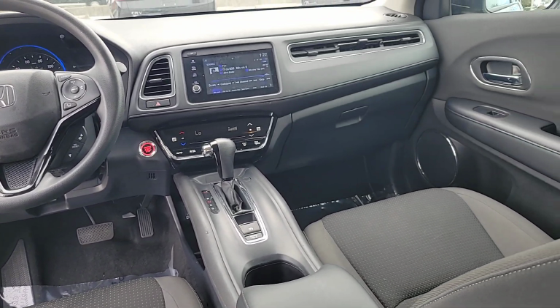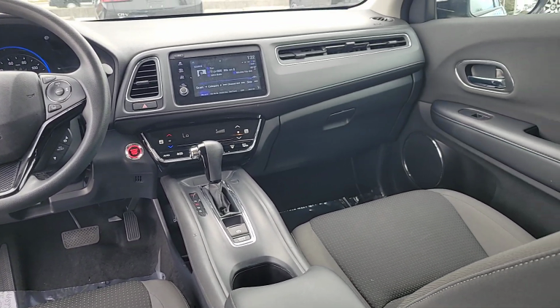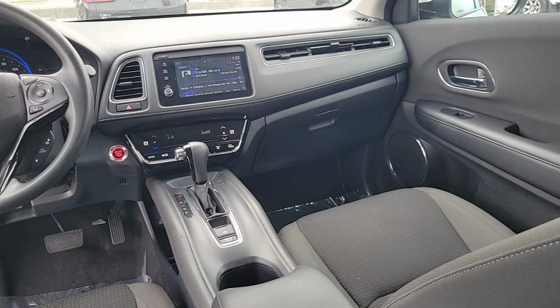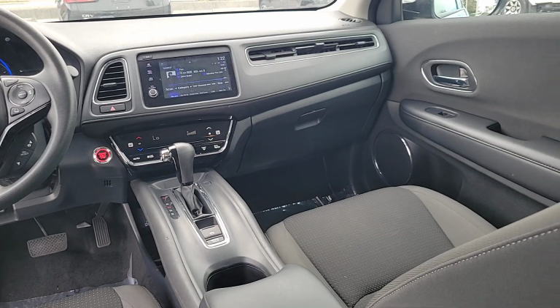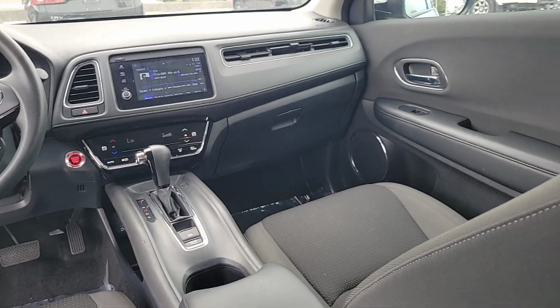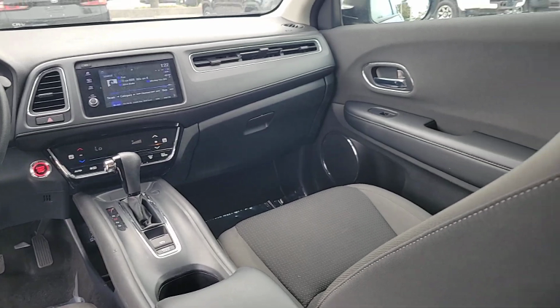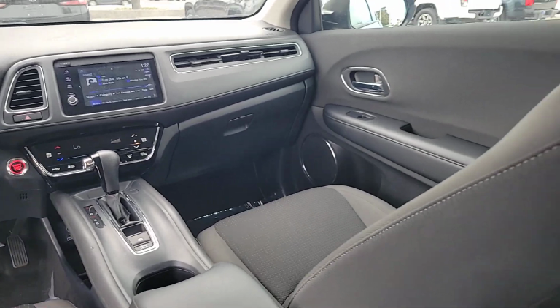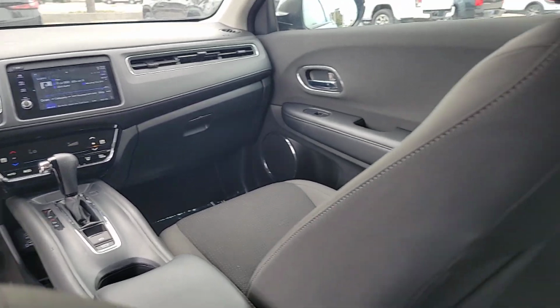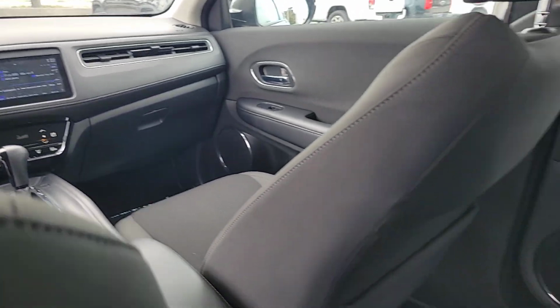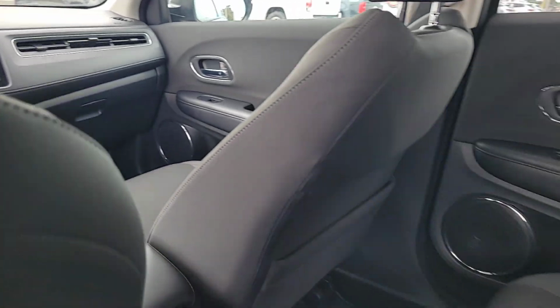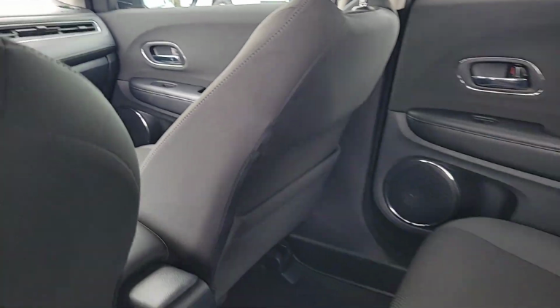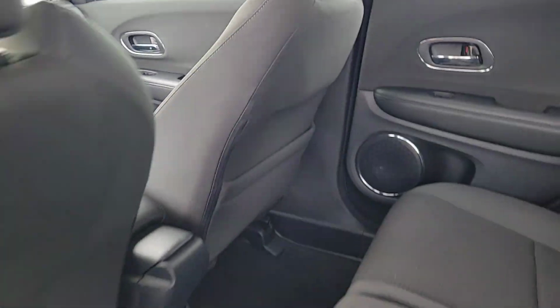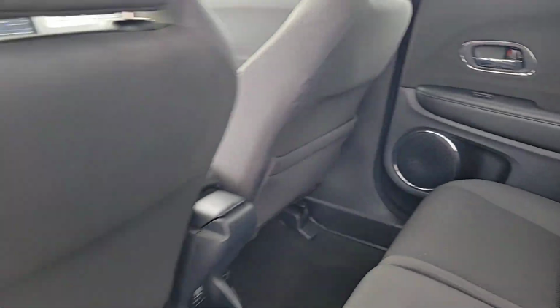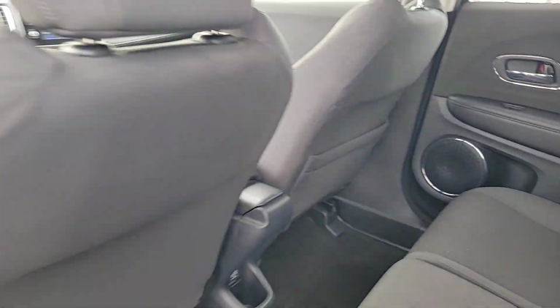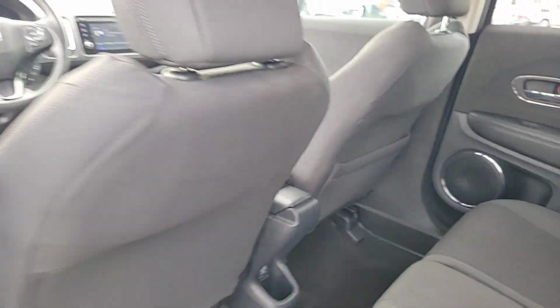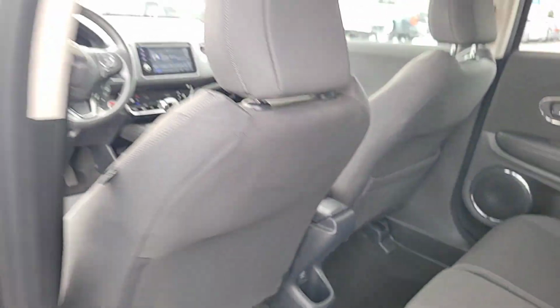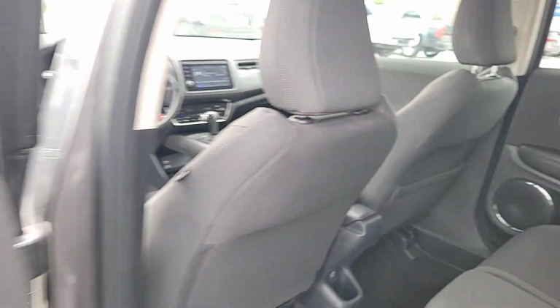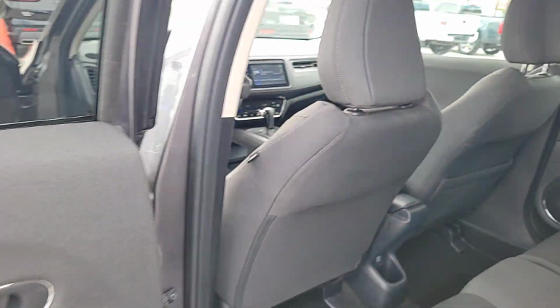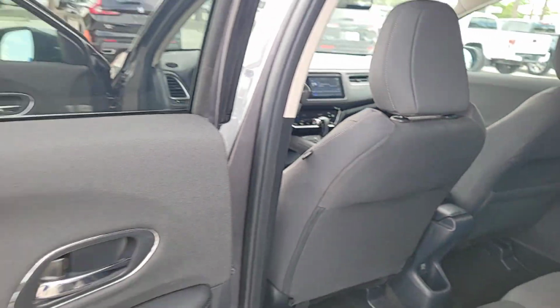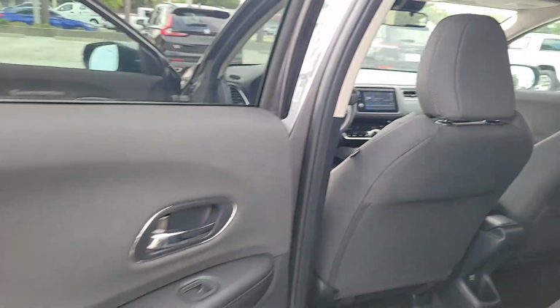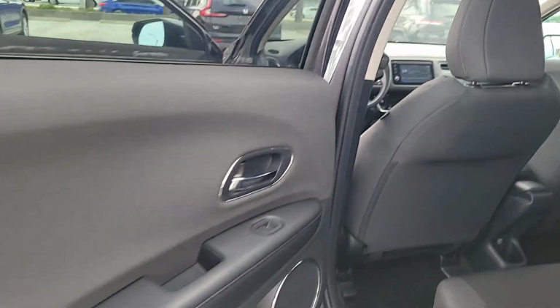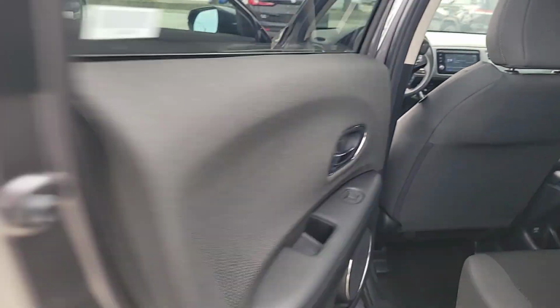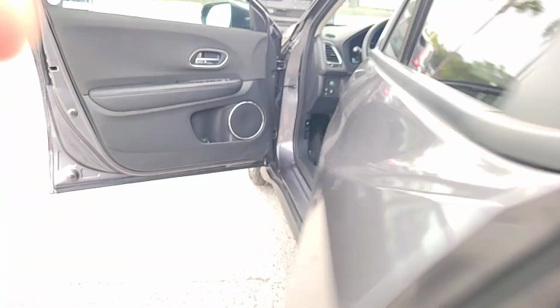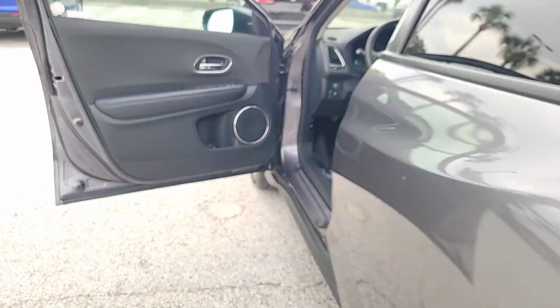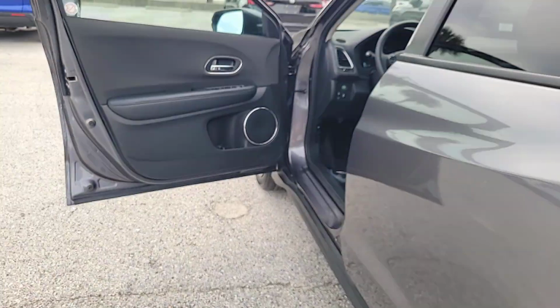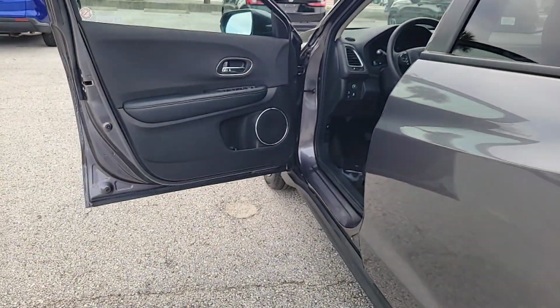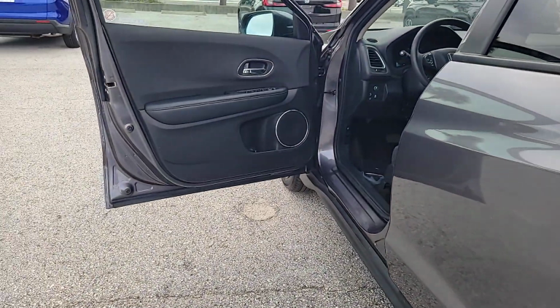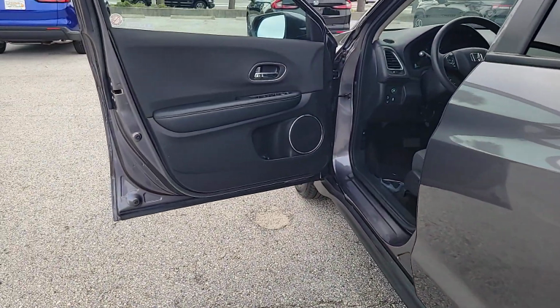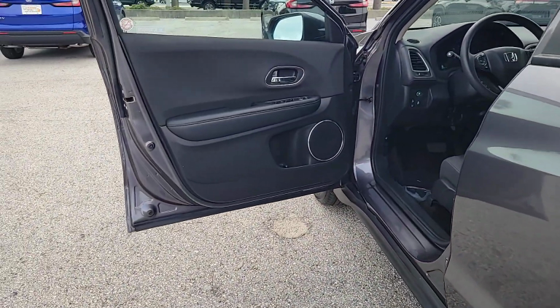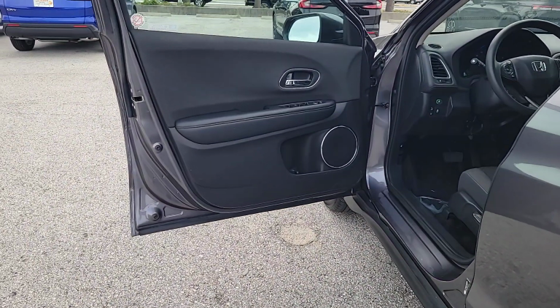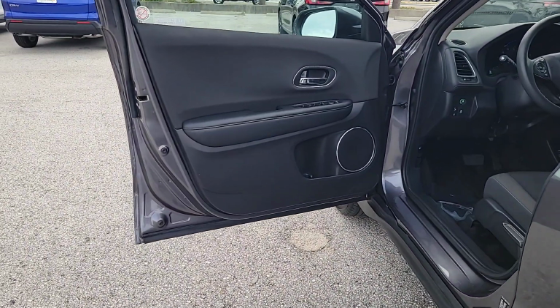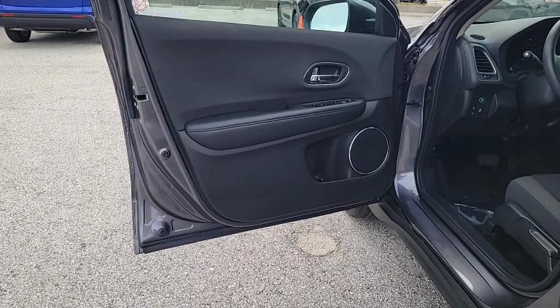Heated Driver Seat, Moonroof, Adaptive Cruise Control, Heated Mirrors, and Satellite Radio.